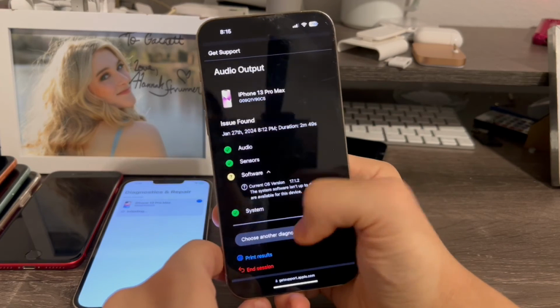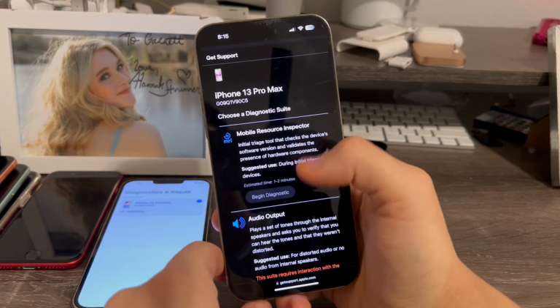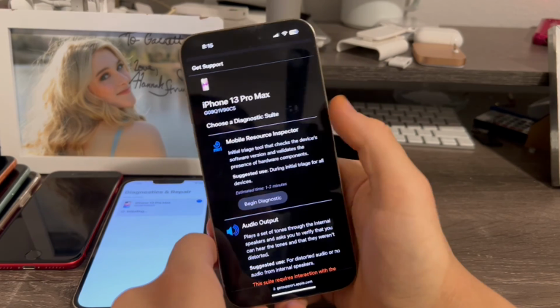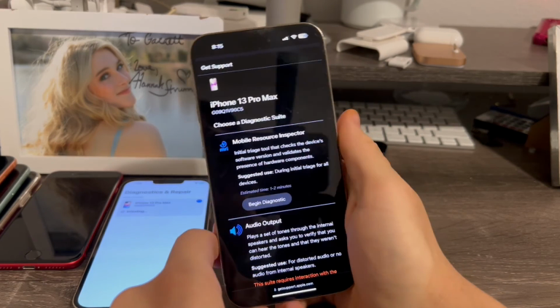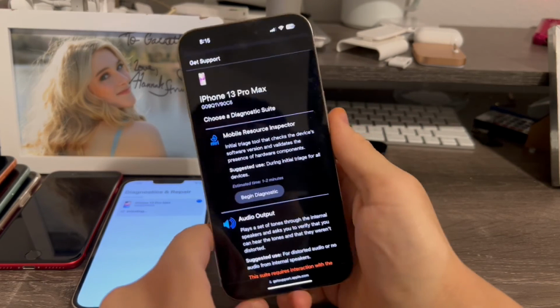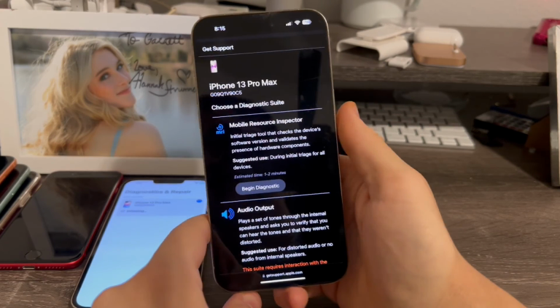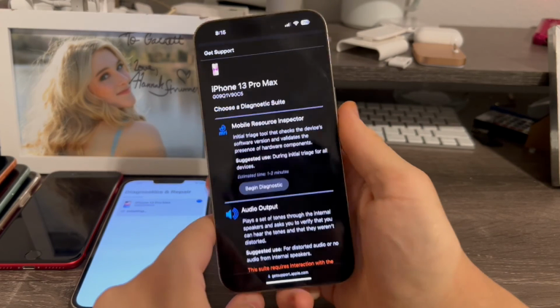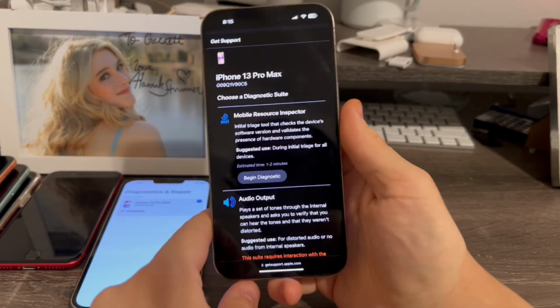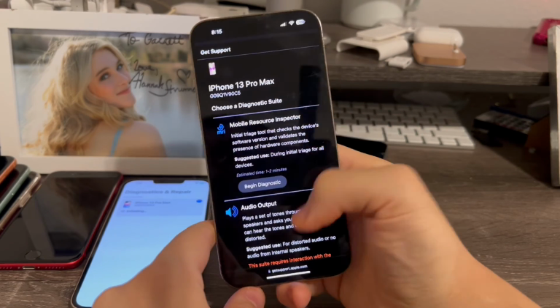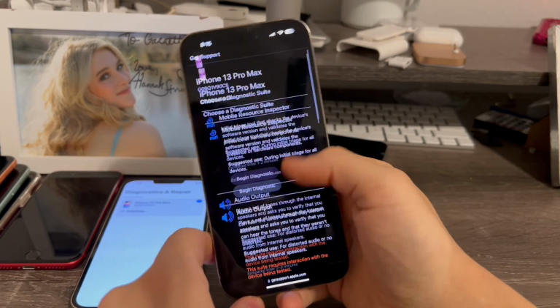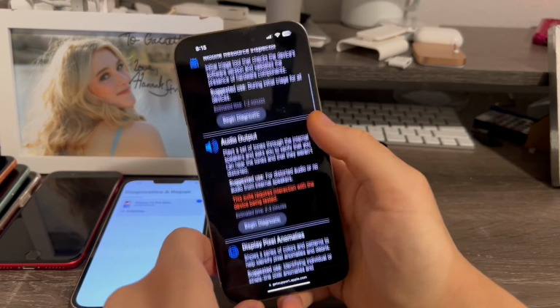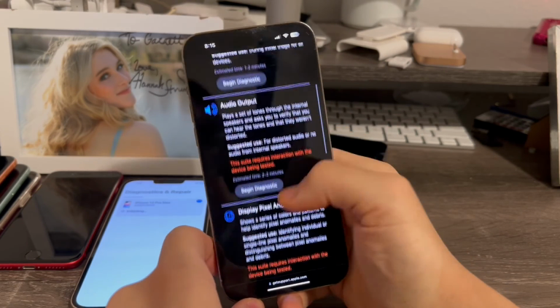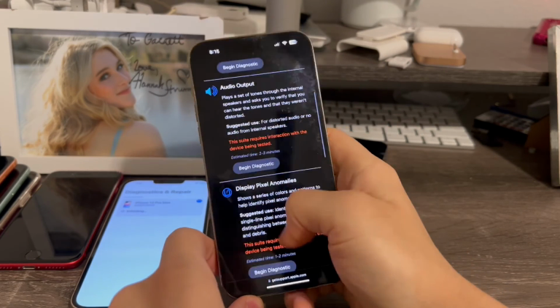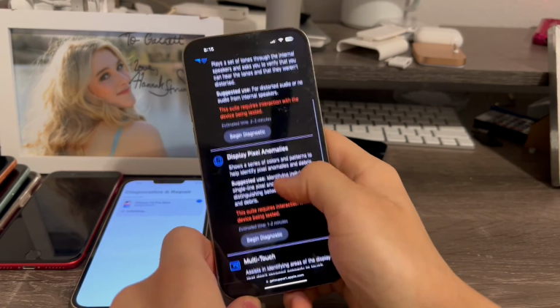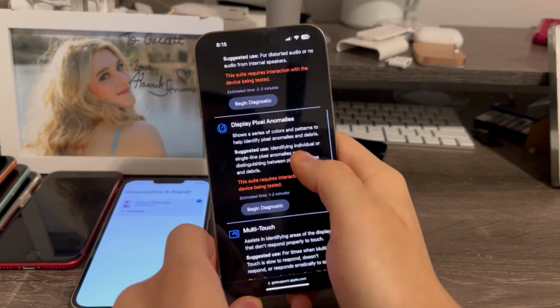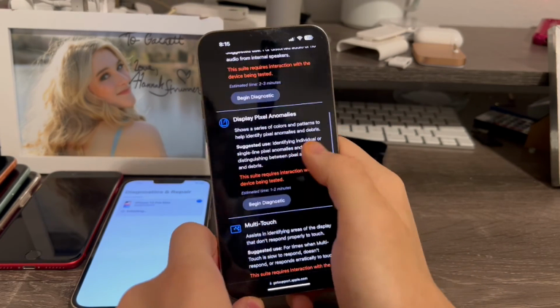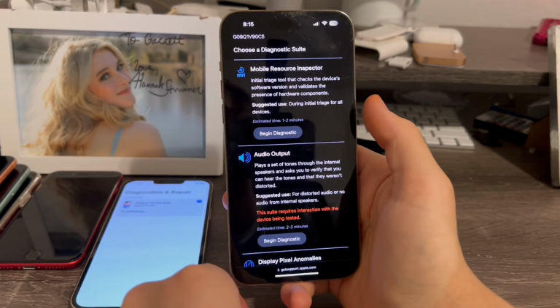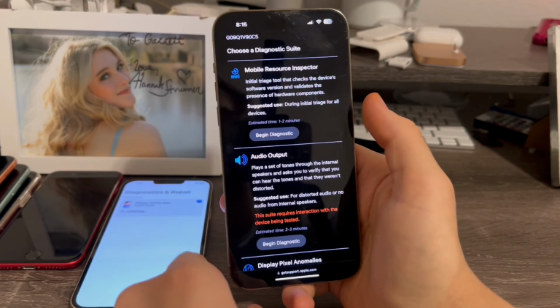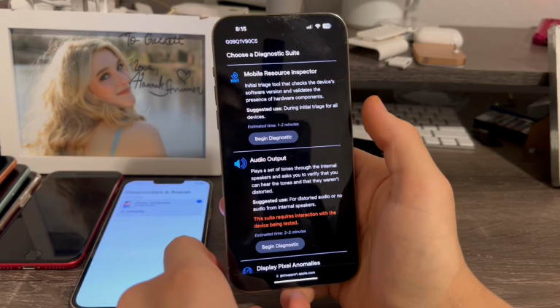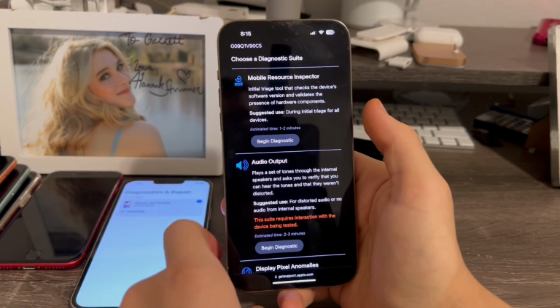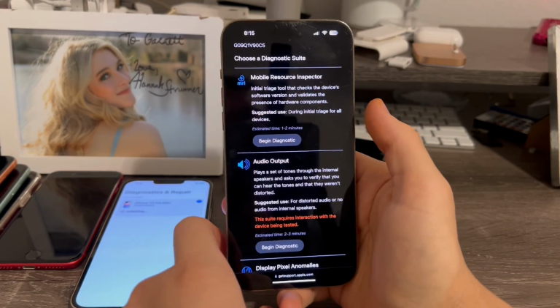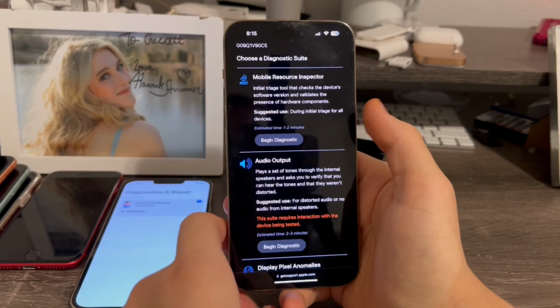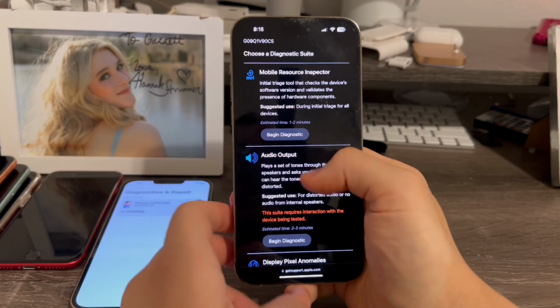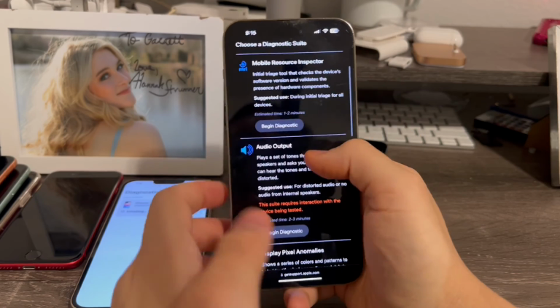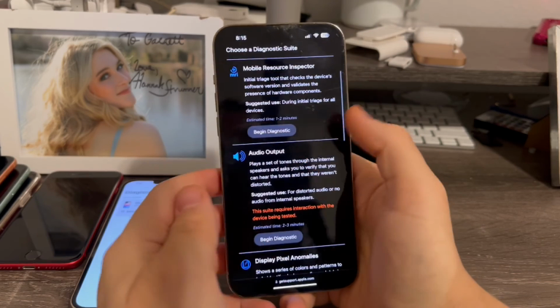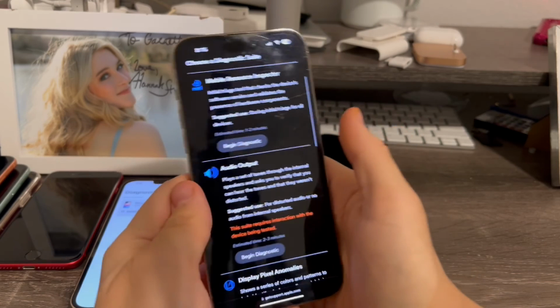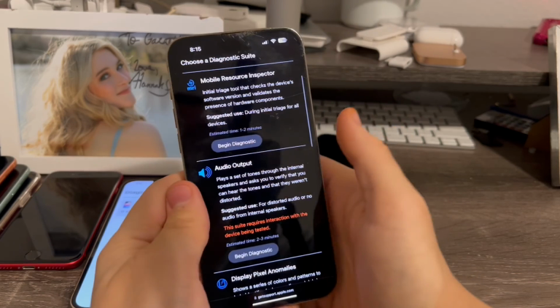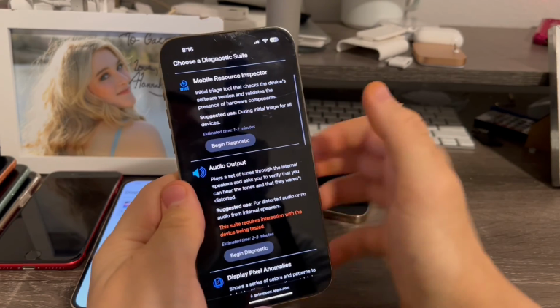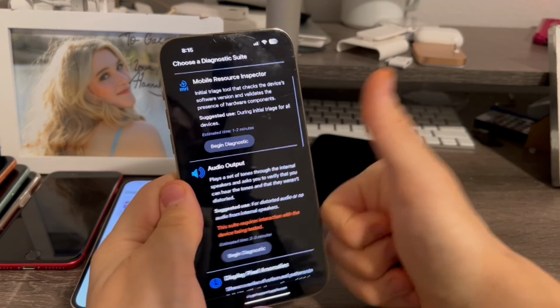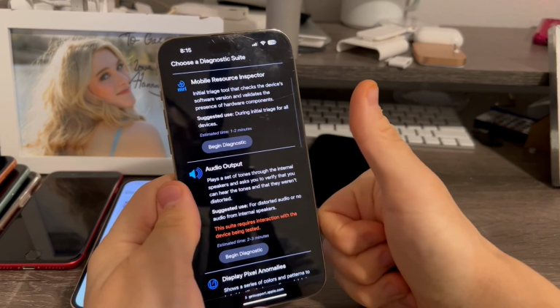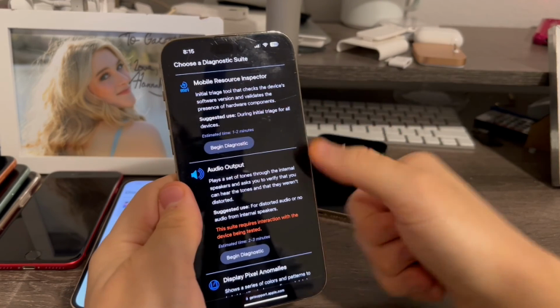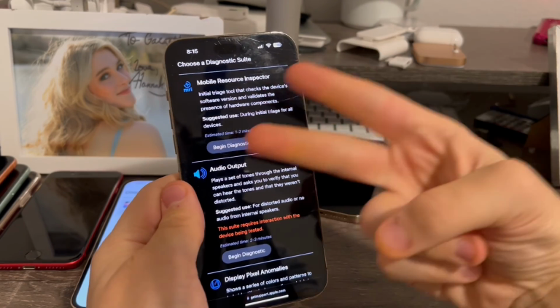That is basically the self-diagnostic service. That's pretty much it for this video — if you liked it, give it a thumbs up.